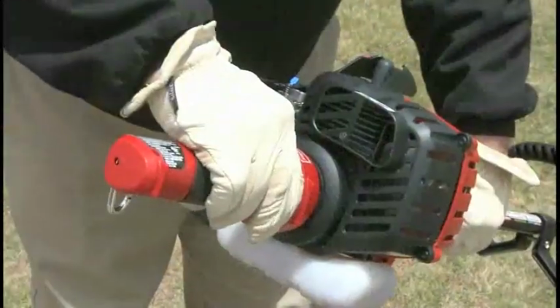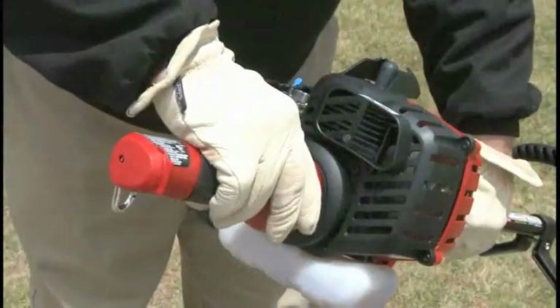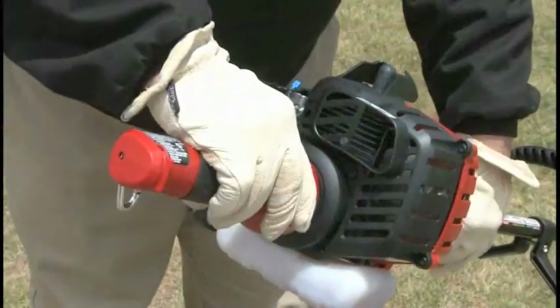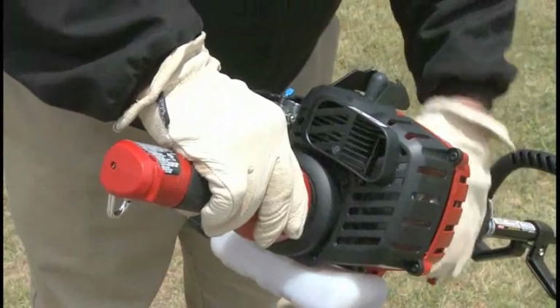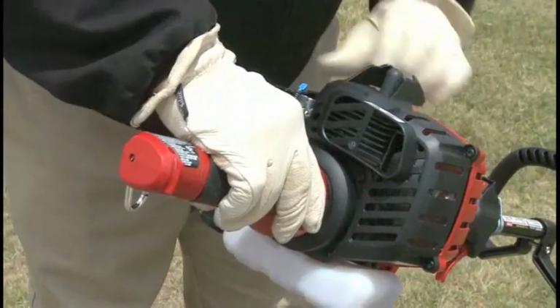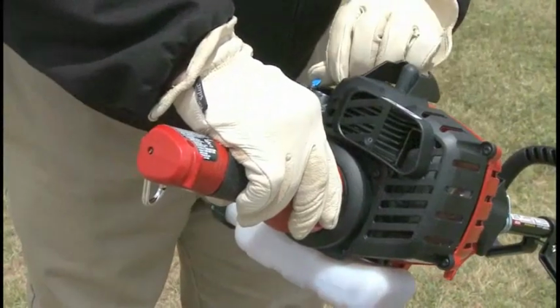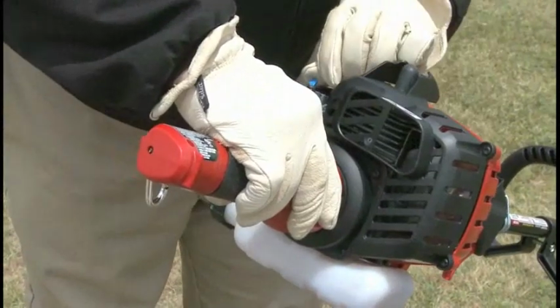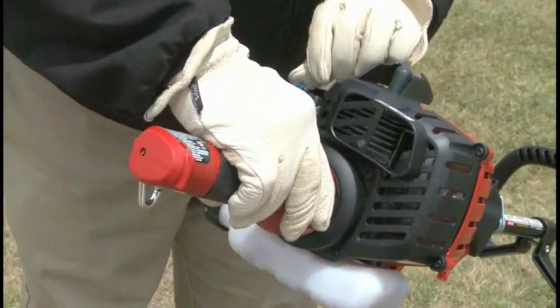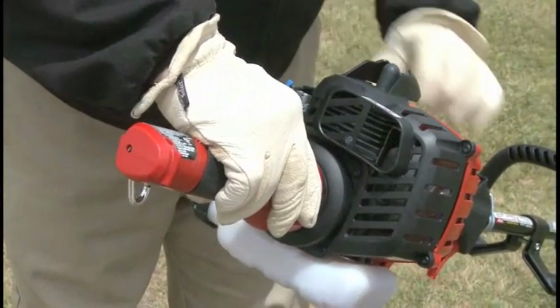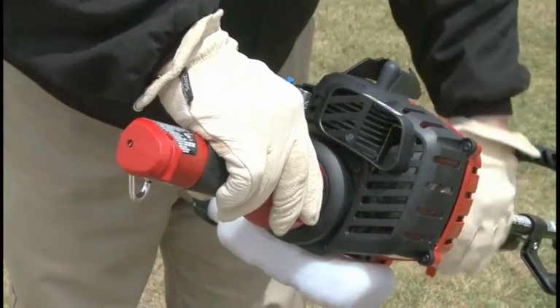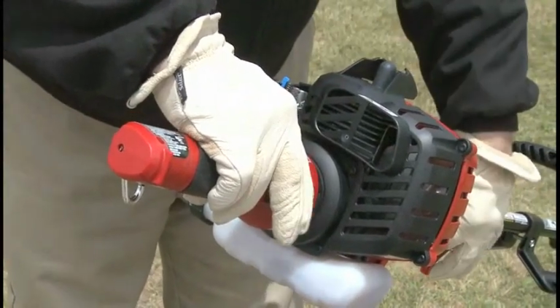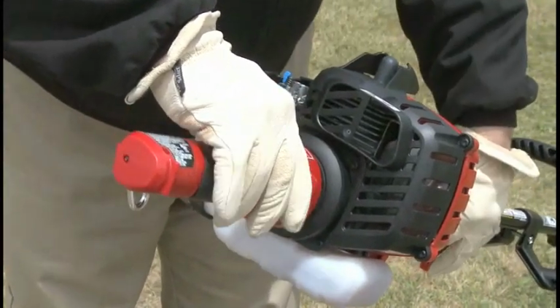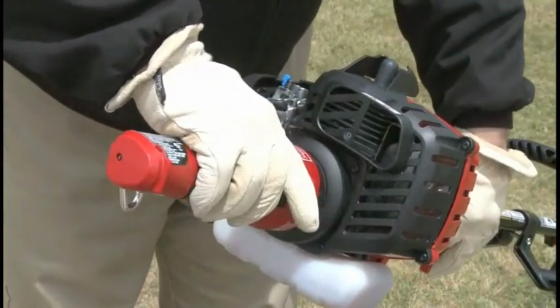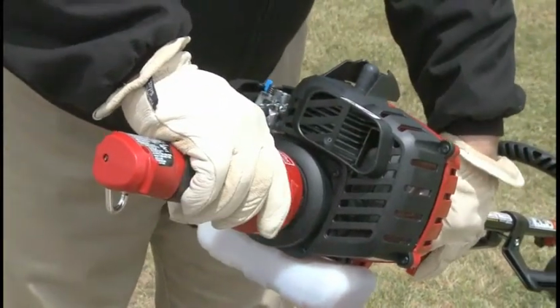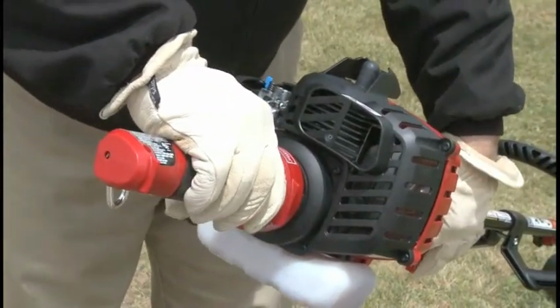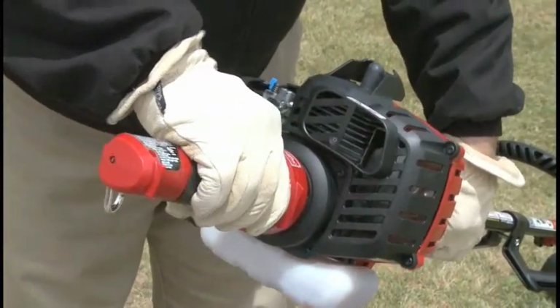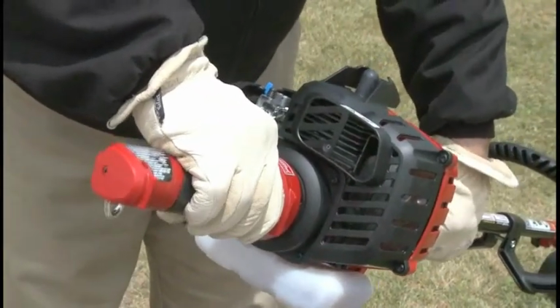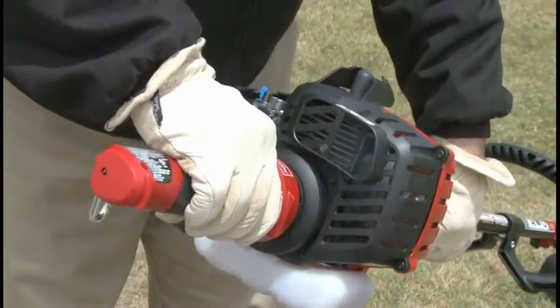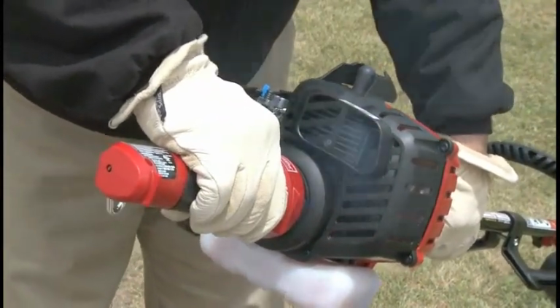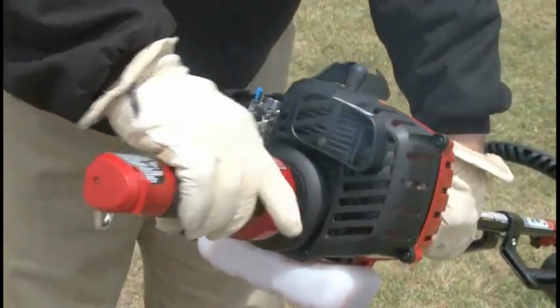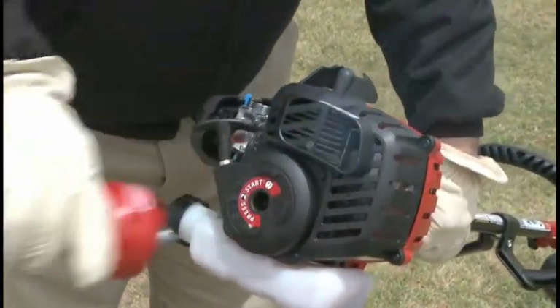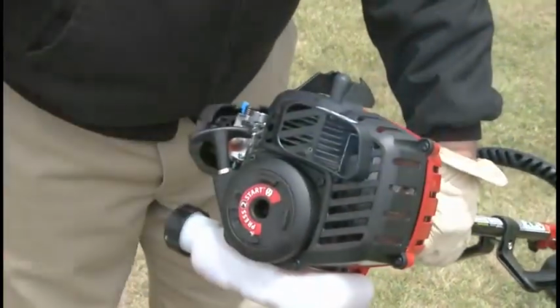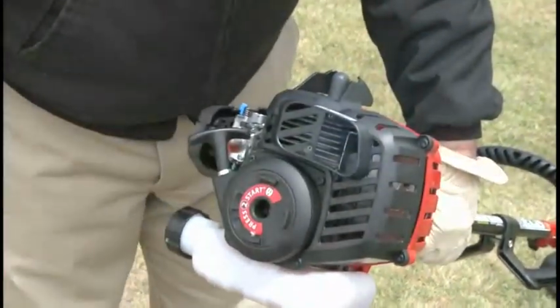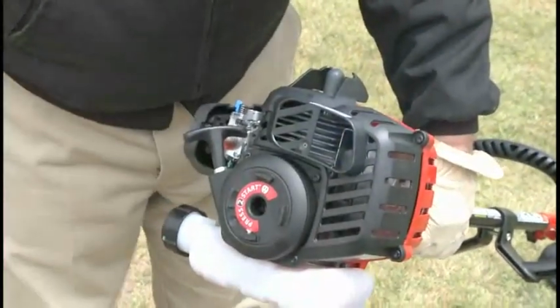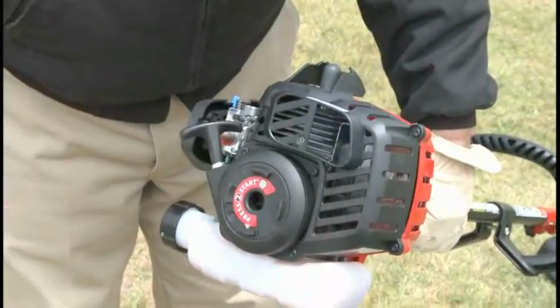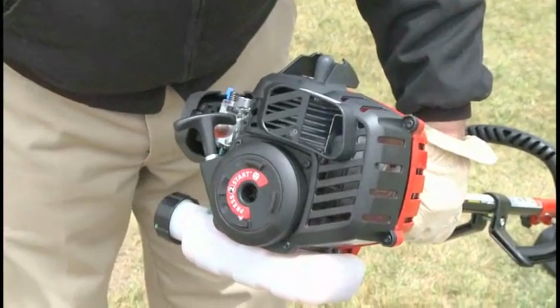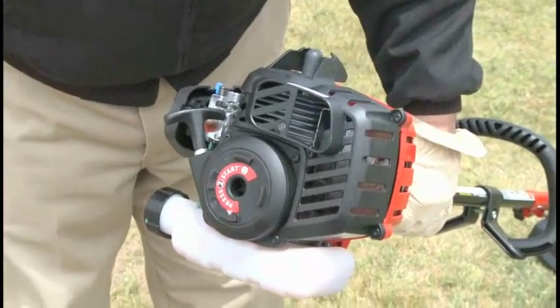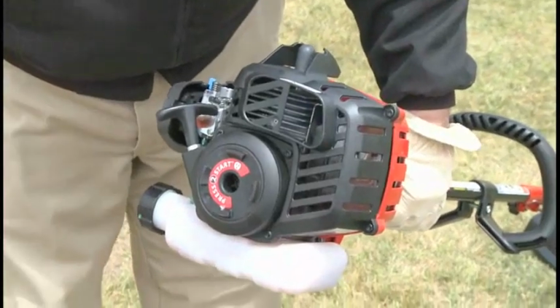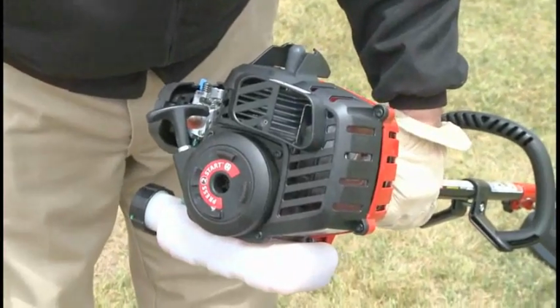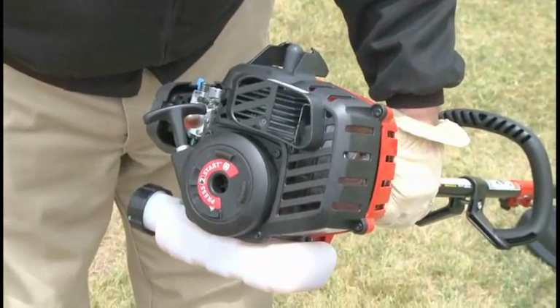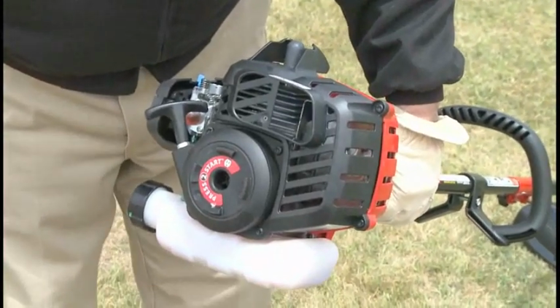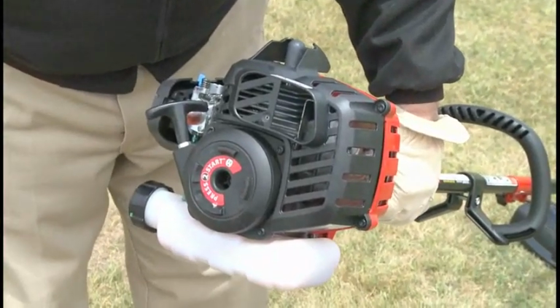This trimmer is also electric start capable, so cordless and corded starters may be used to eliminate pulling the rope to start the engine.